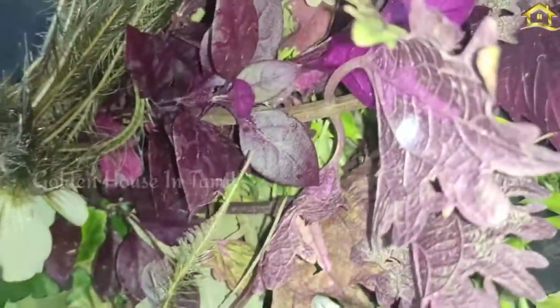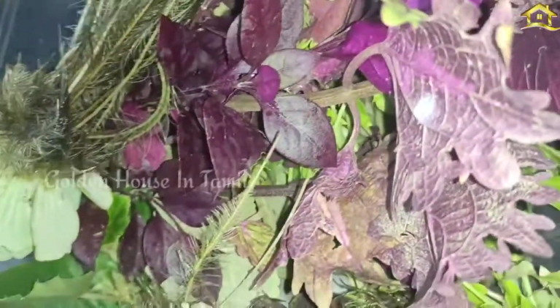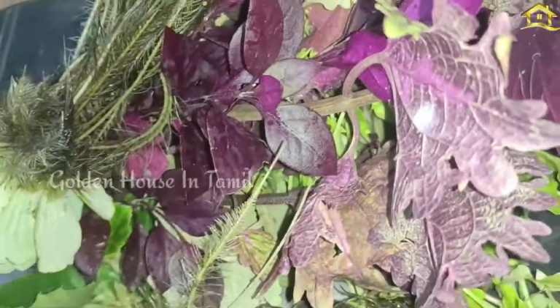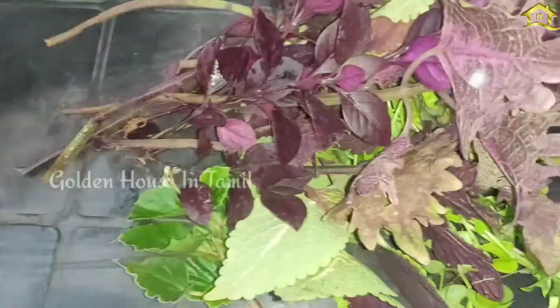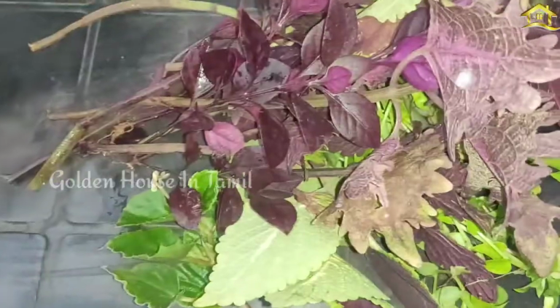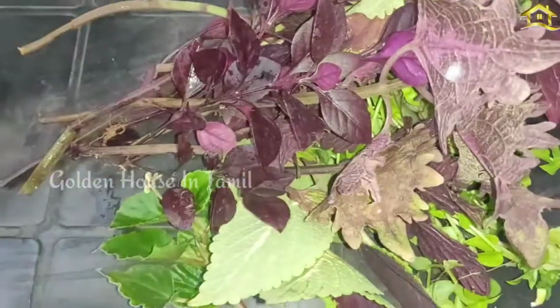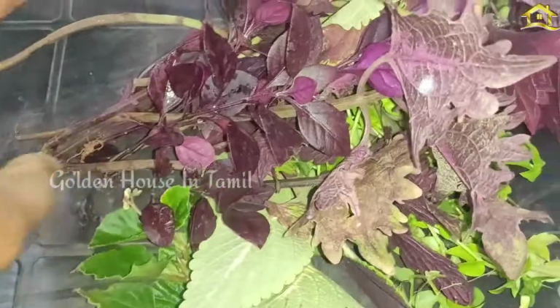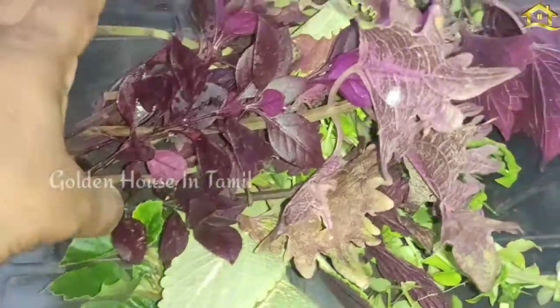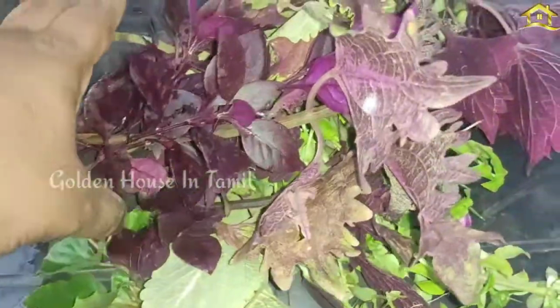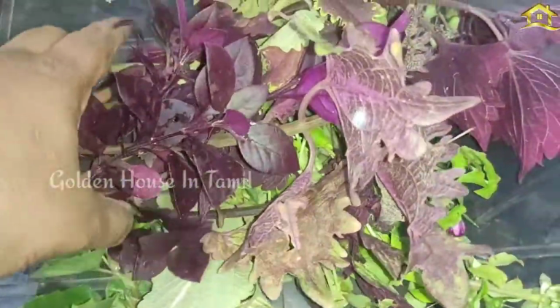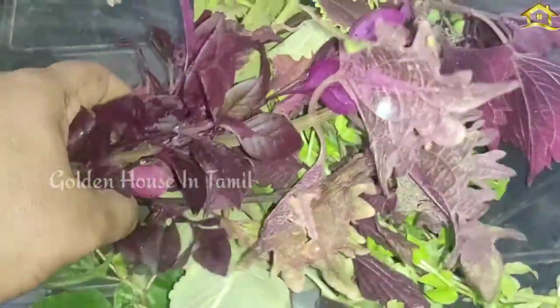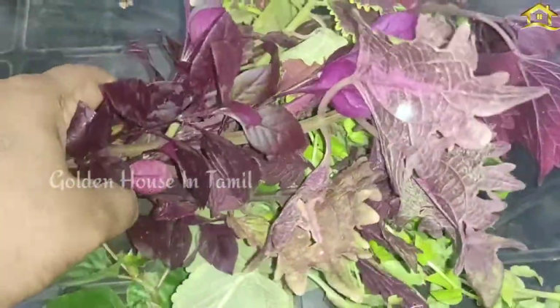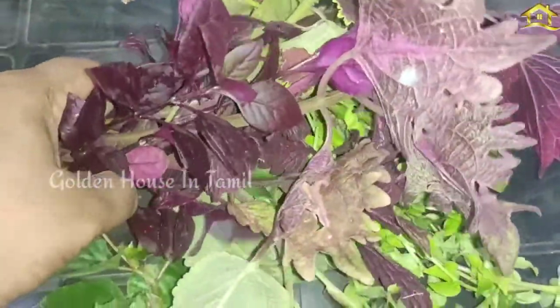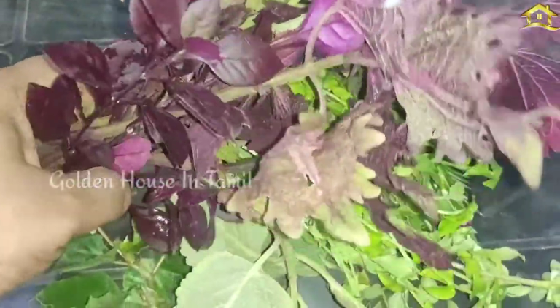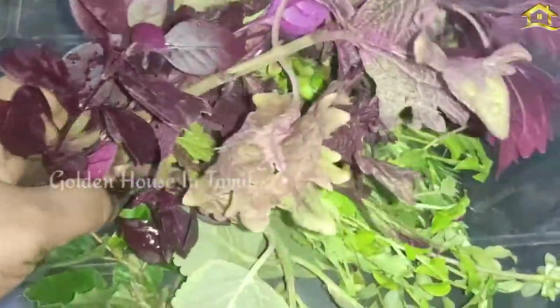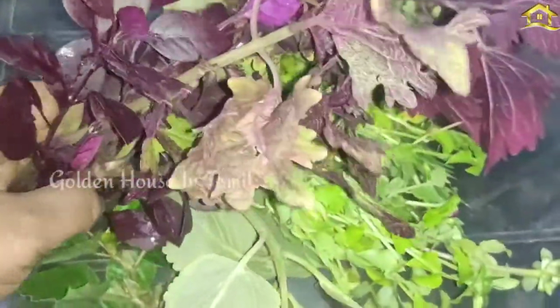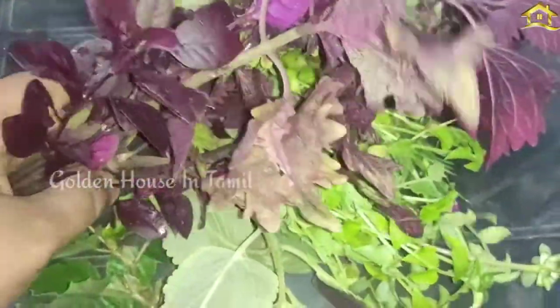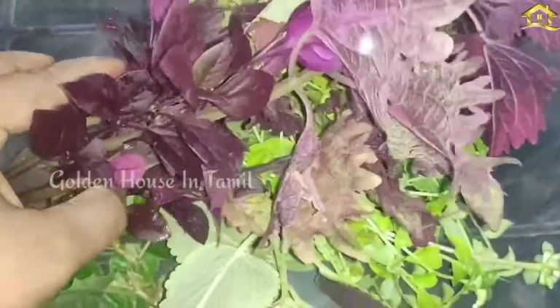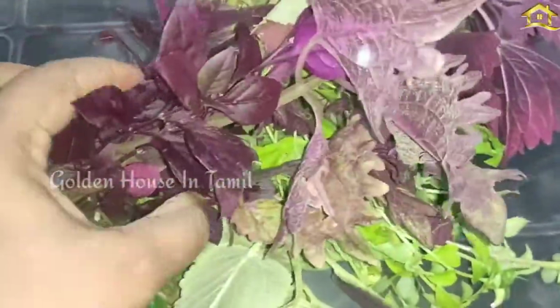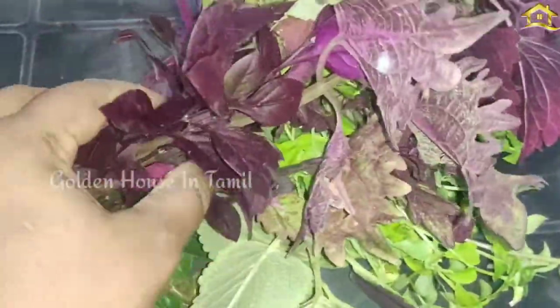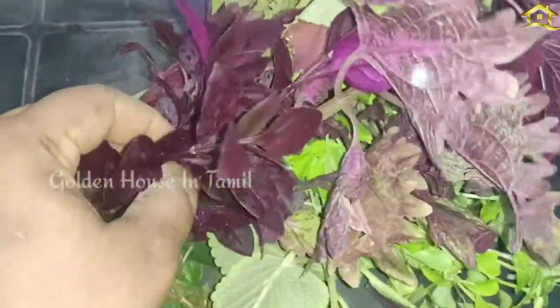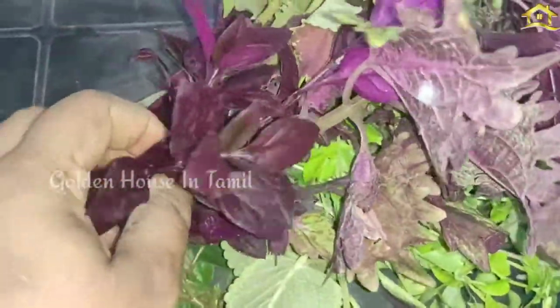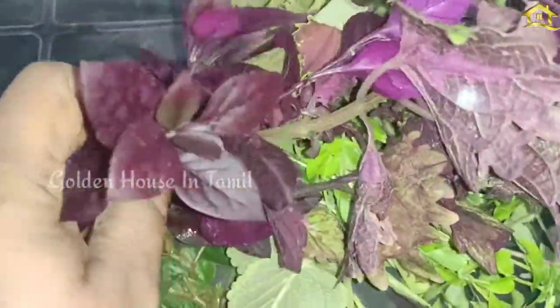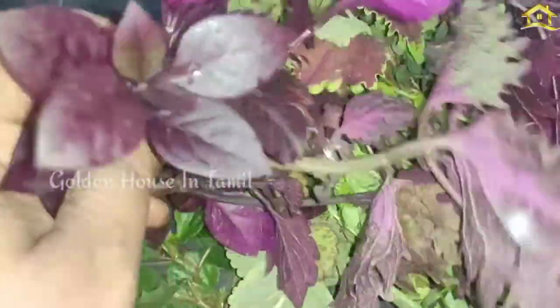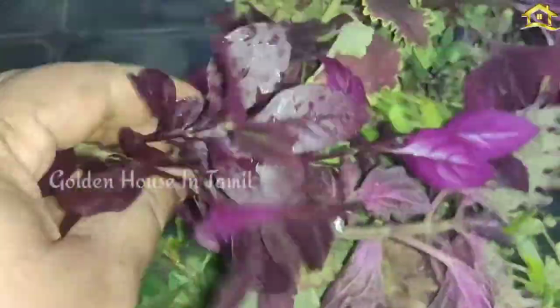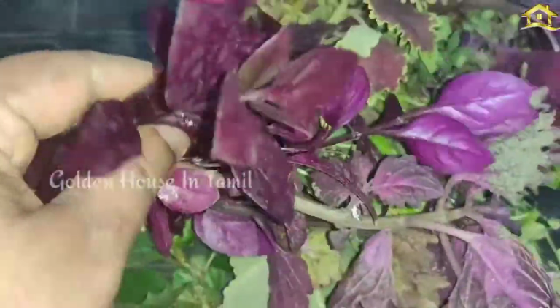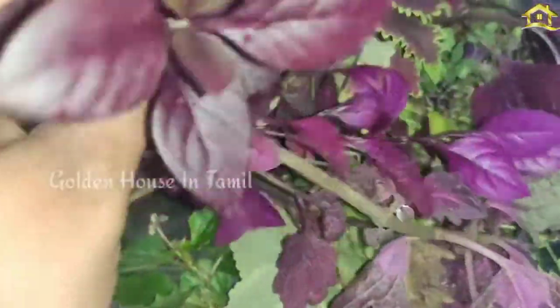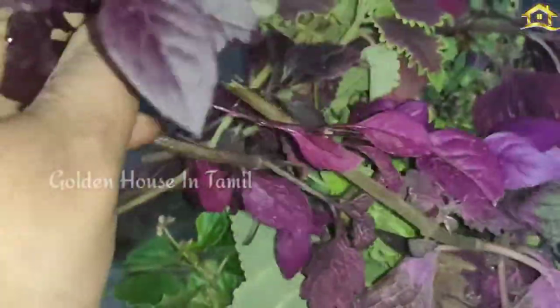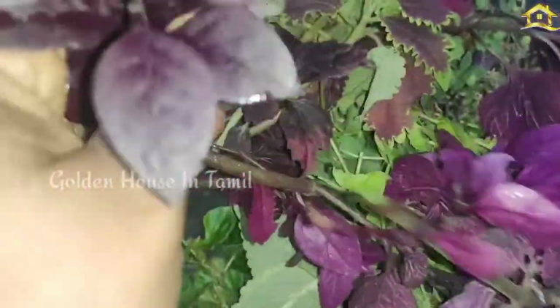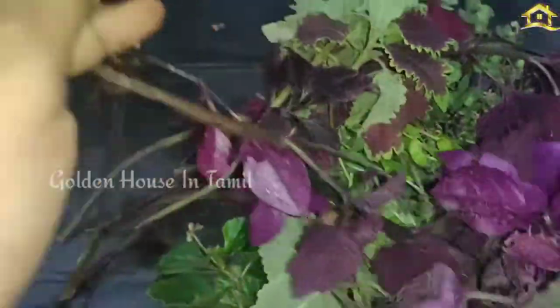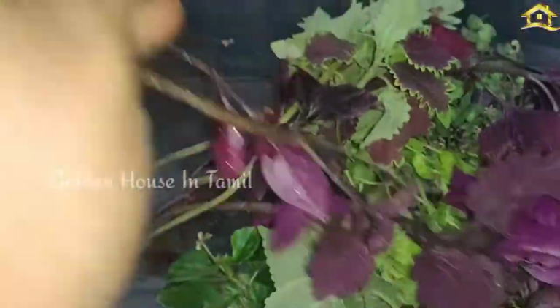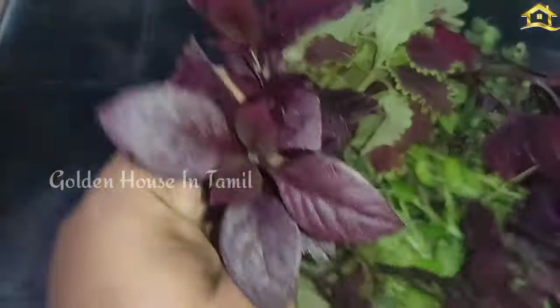If you see some things, you can see some things in the world. It is easy to see some things in the world. It's a bit easier to see if you see a little bit more.